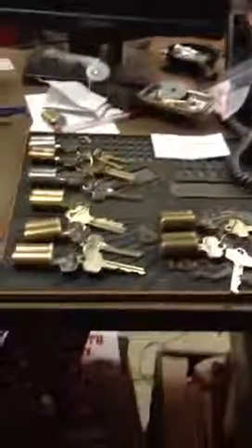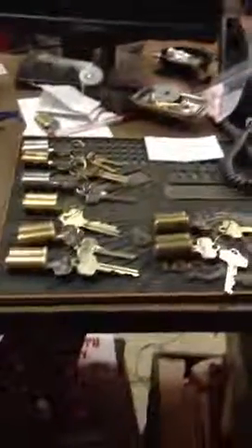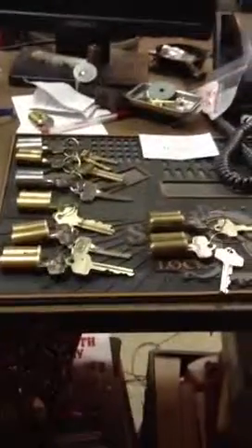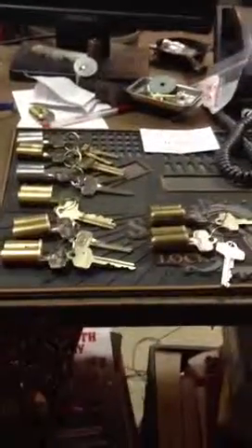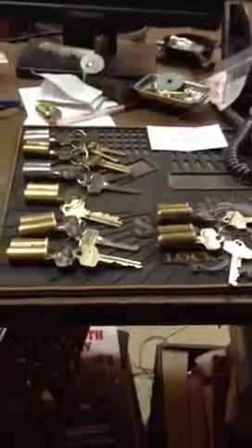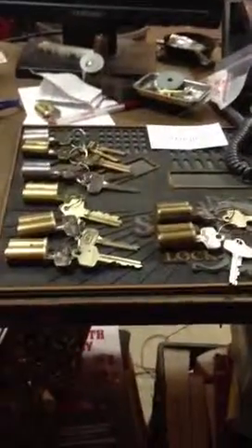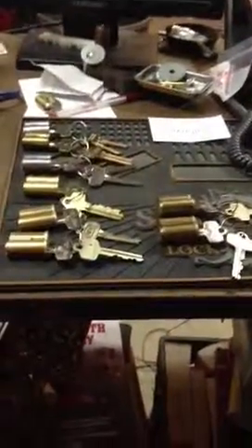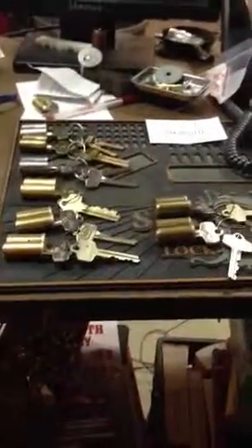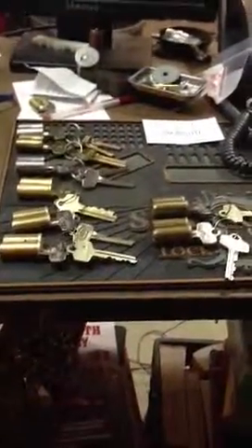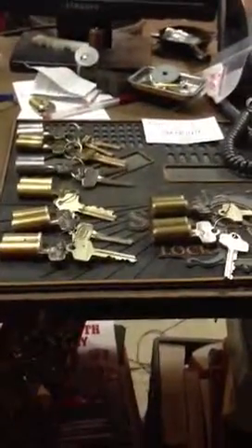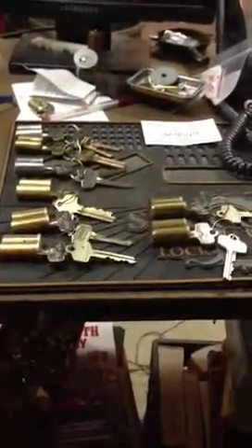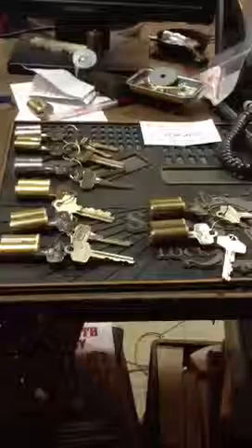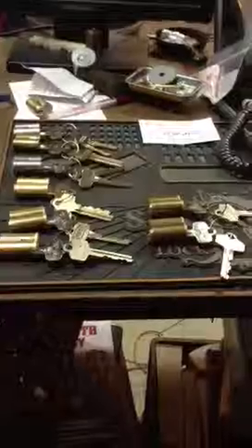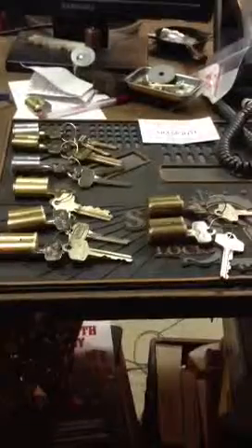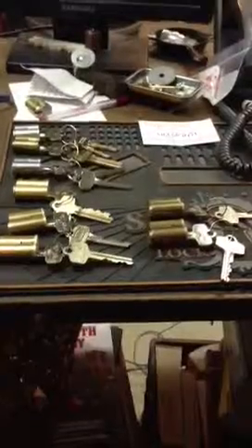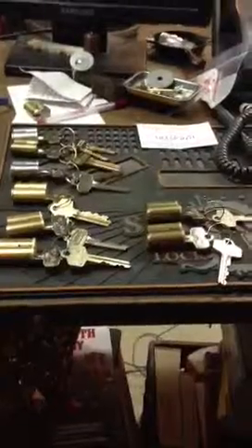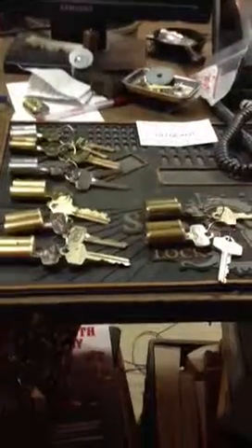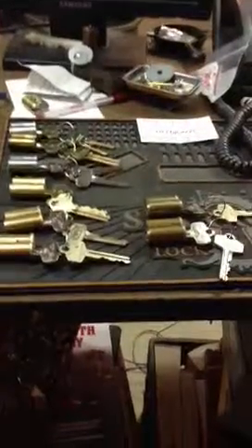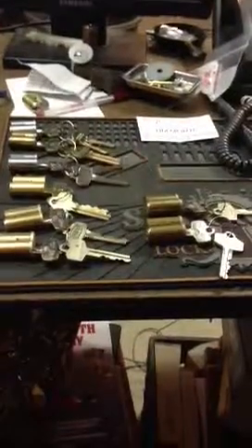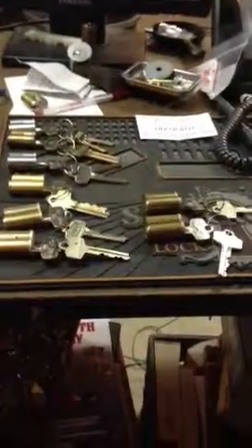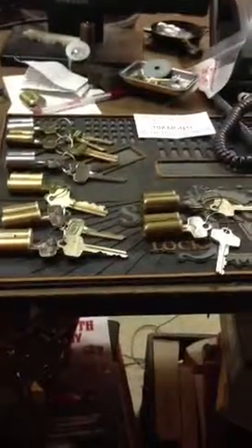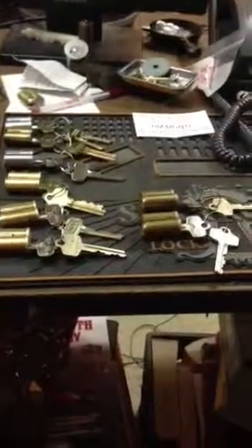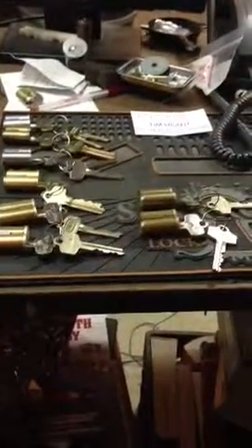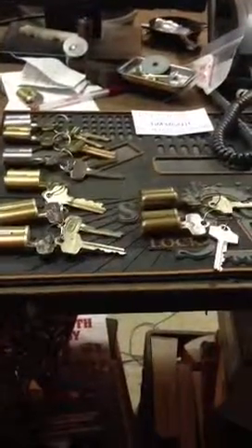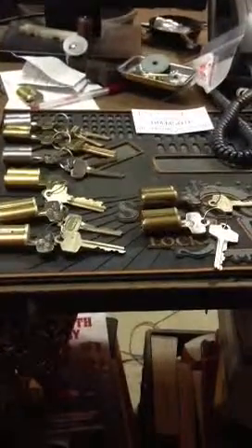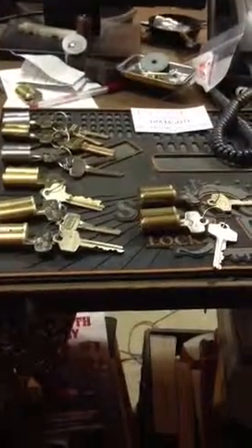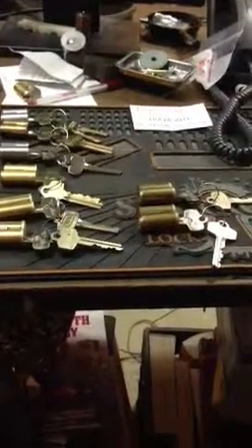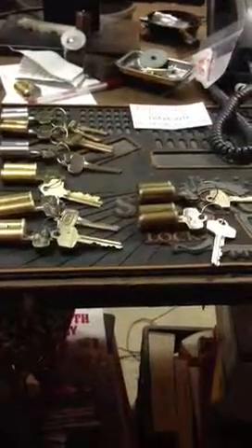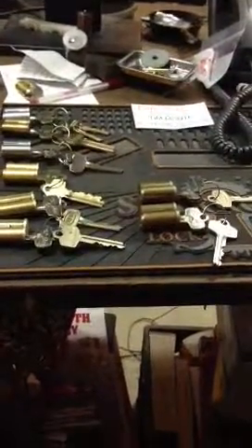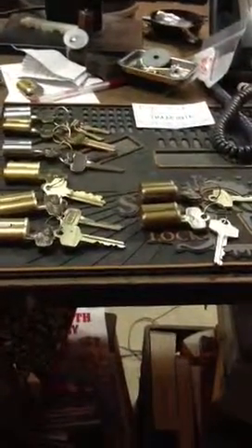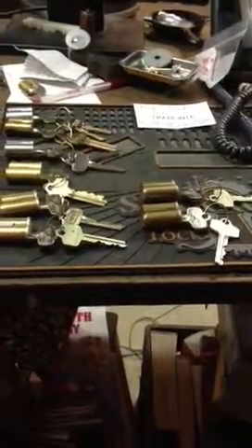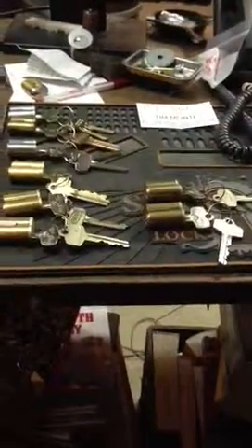And then I have these four. These are MBS, Marshall Best Security, H-Keyway cores. I got four of them with only operating keys and he made me a control key for each.